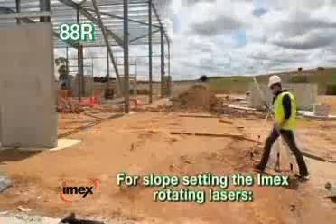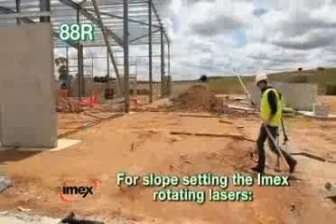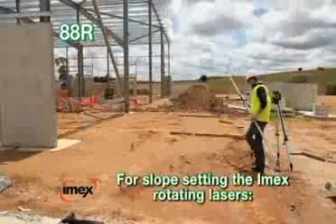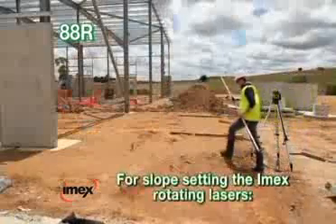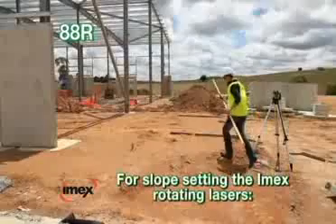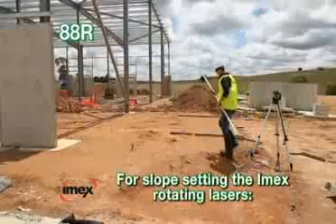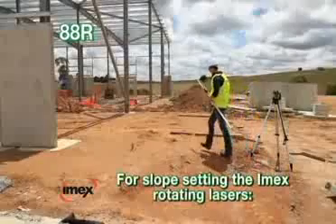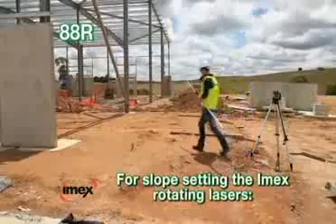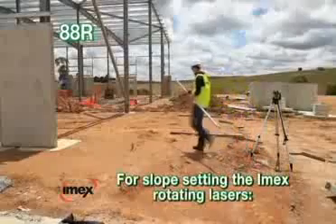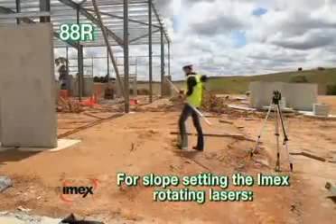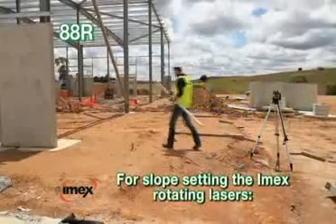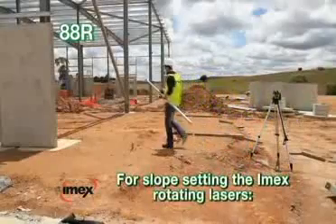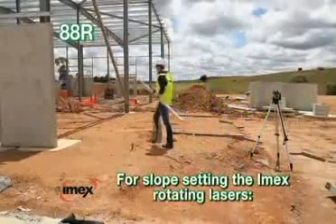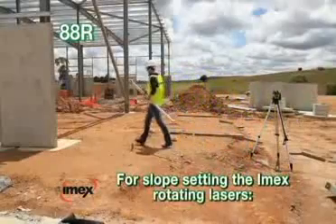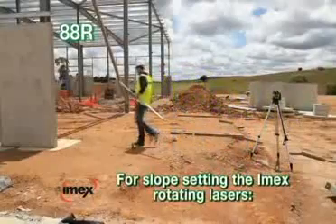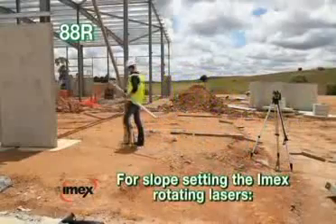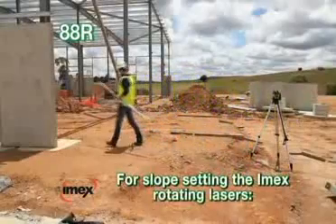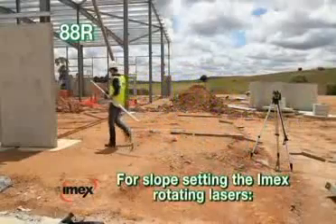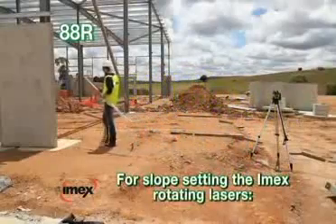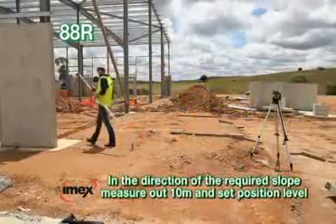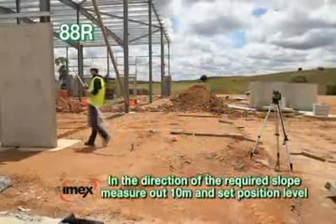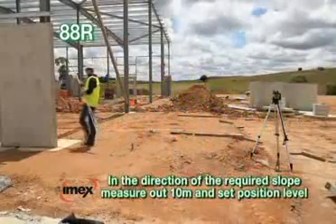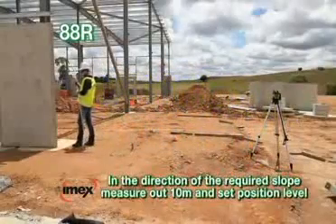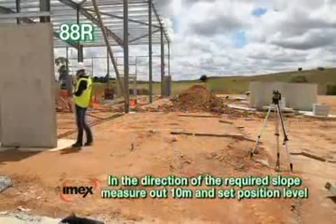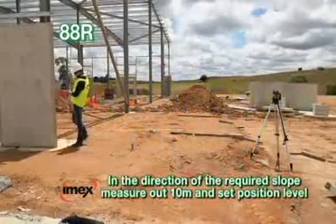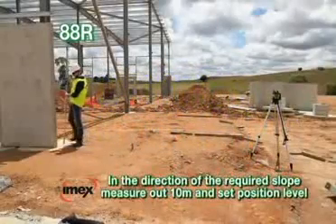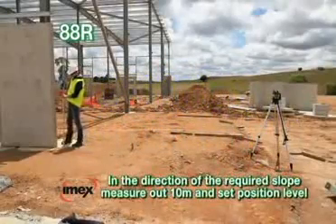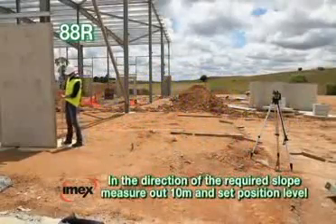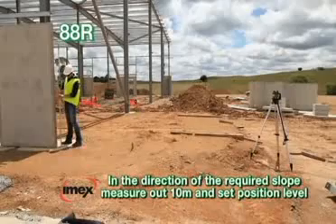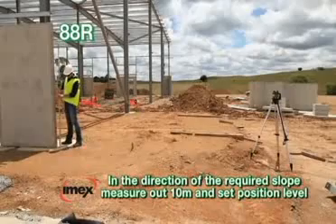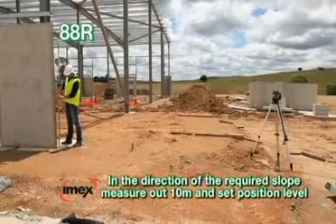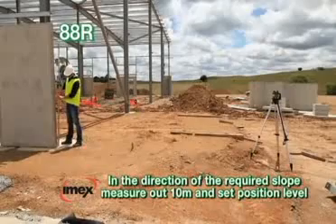Slope mode is set easily with the use of the remote control unit. Slope can be set in both X and Y directions.